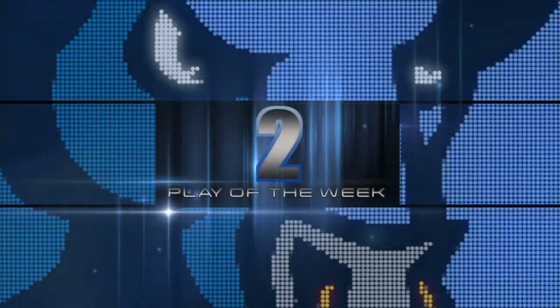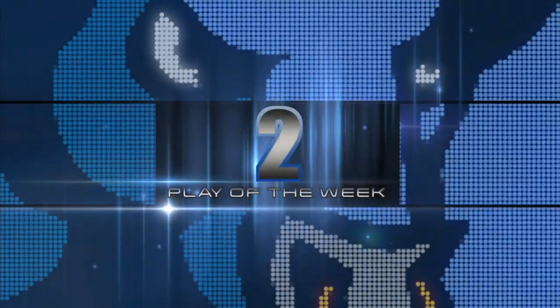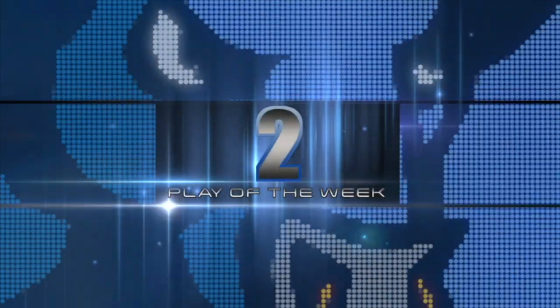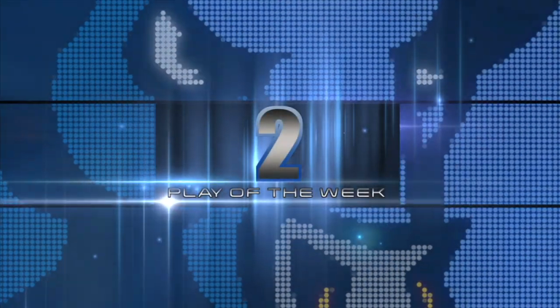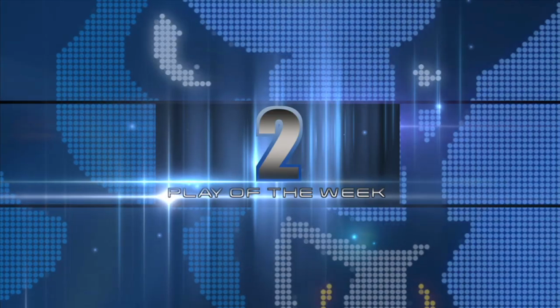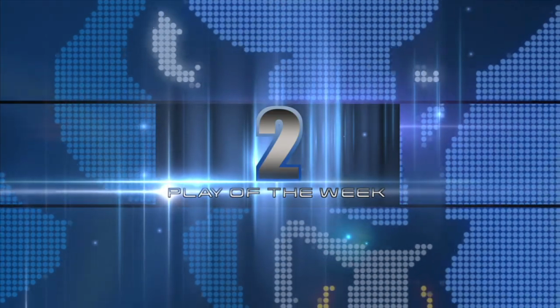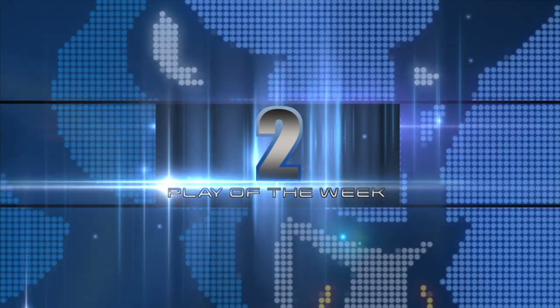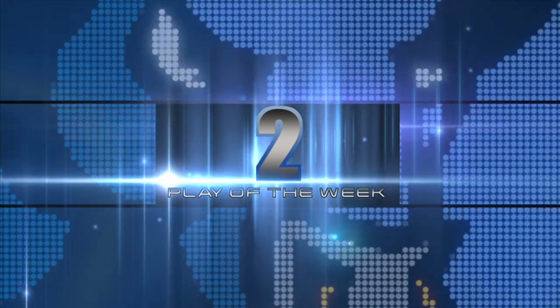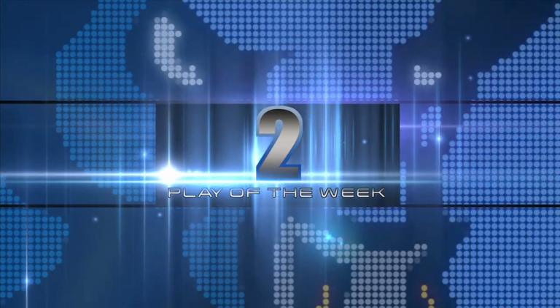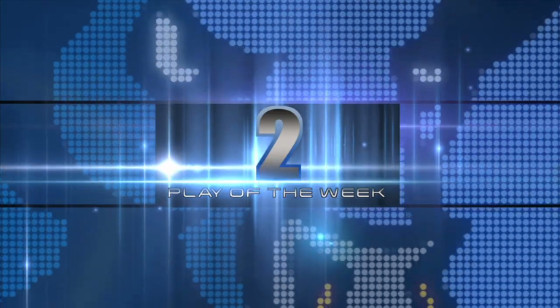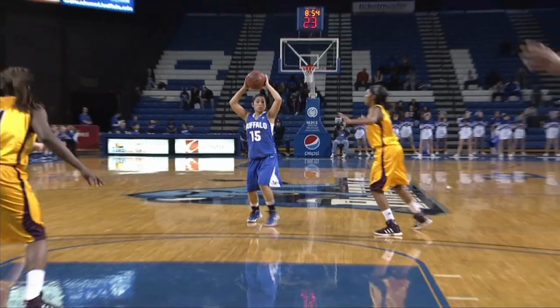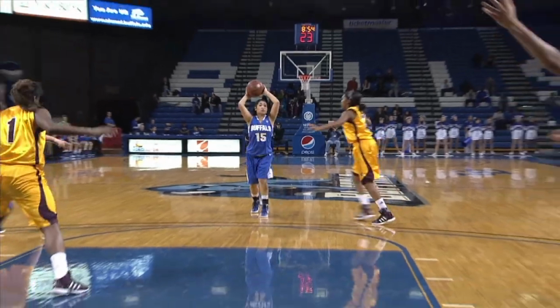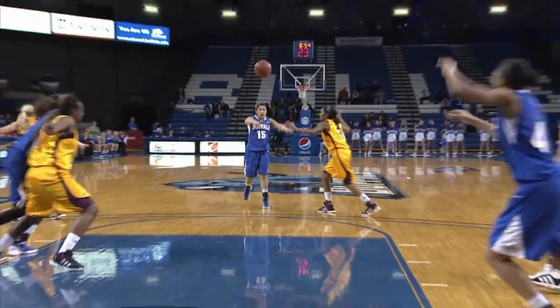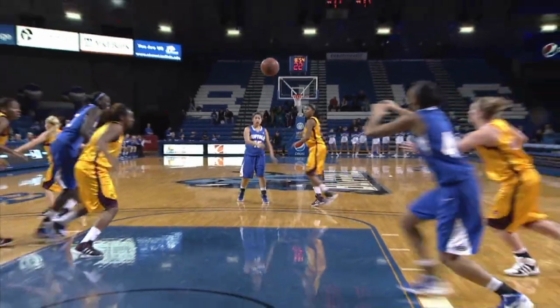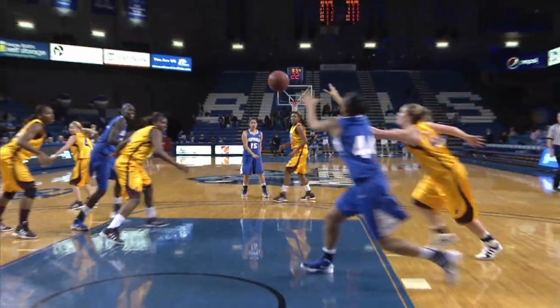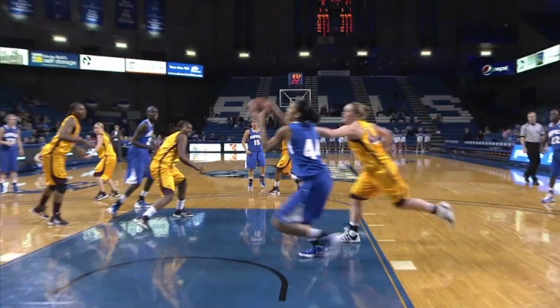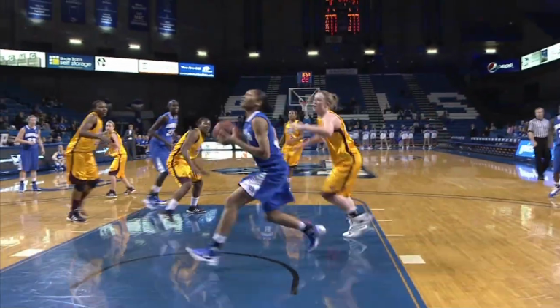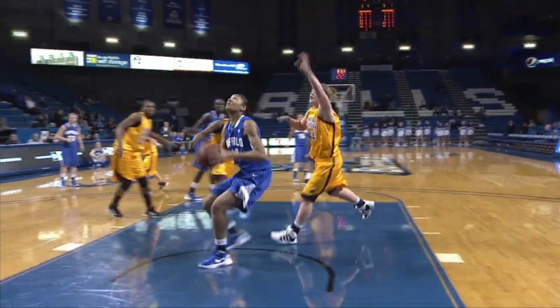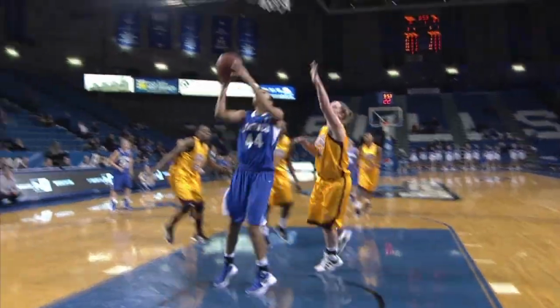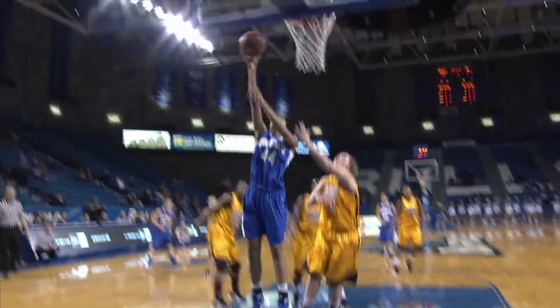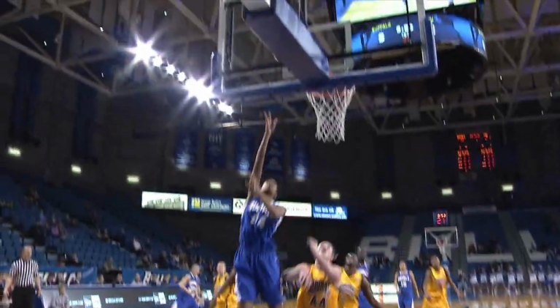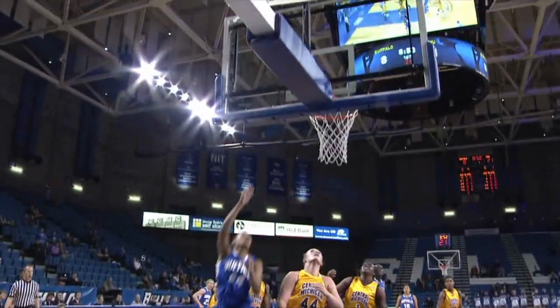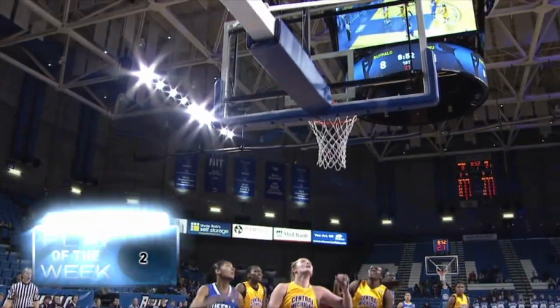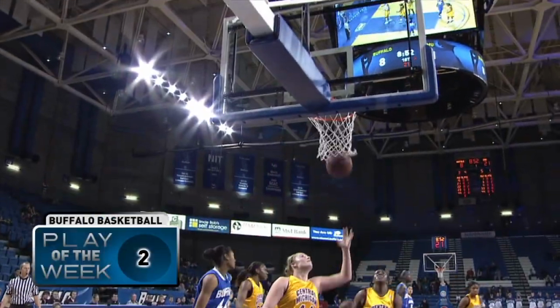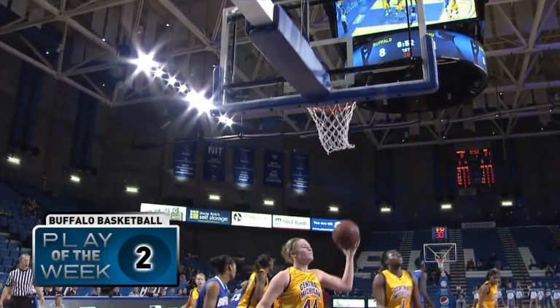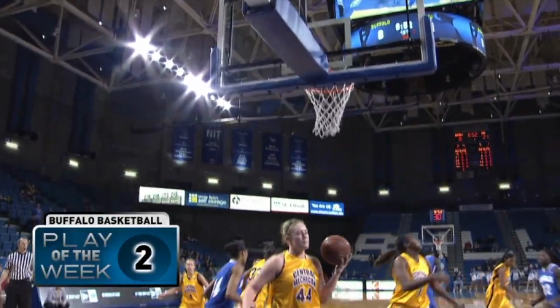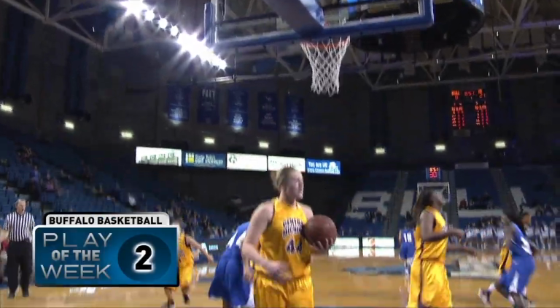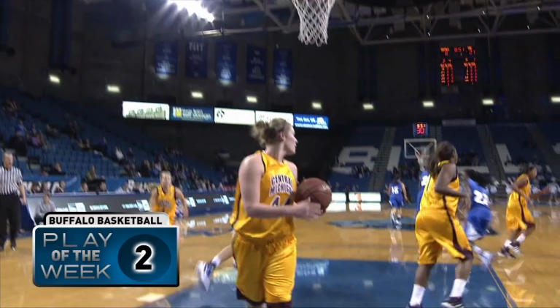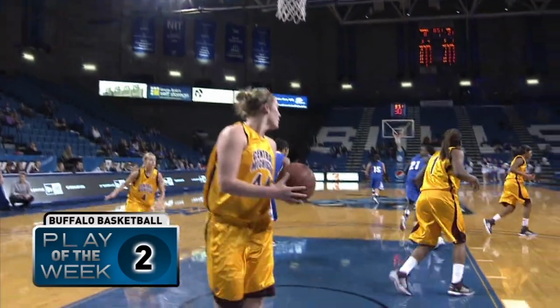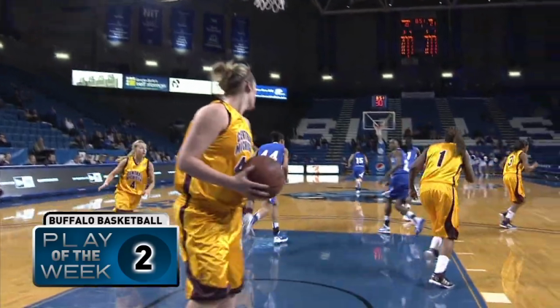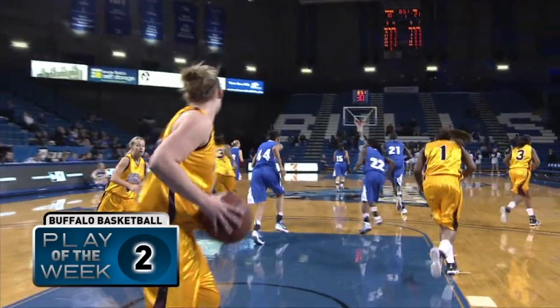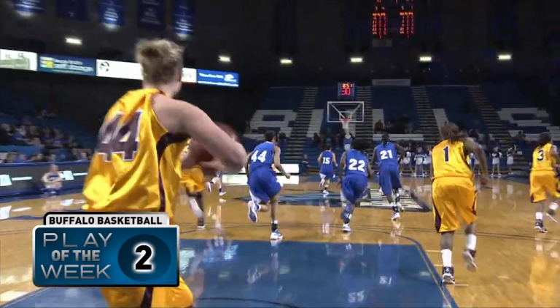Number two. Goupalon with a great look underneath in the zone, finding Christobakis for the layup.